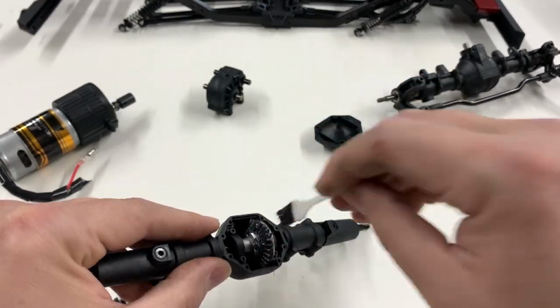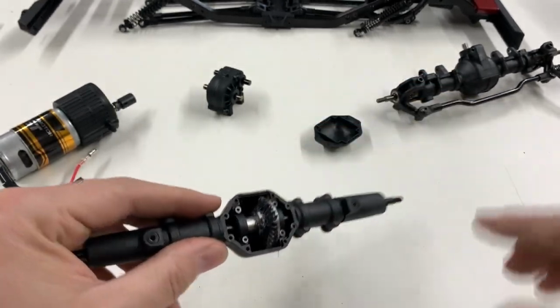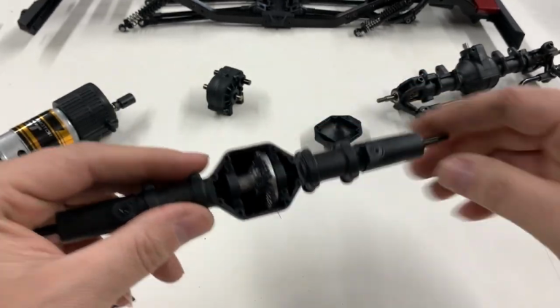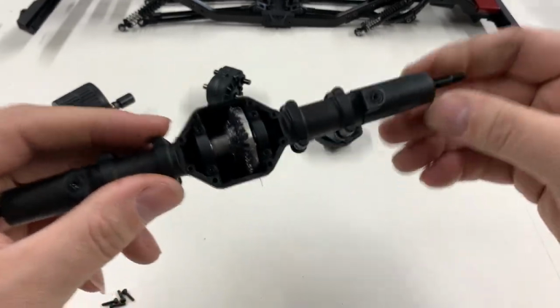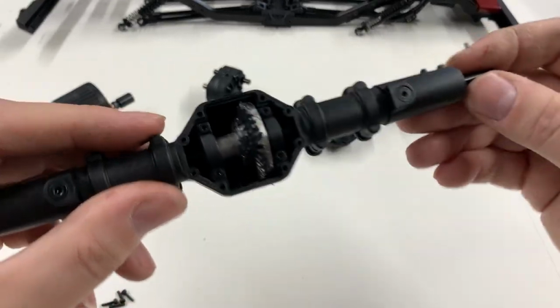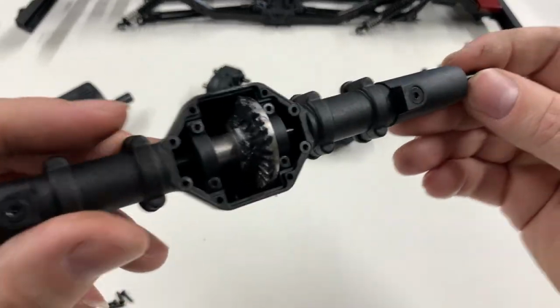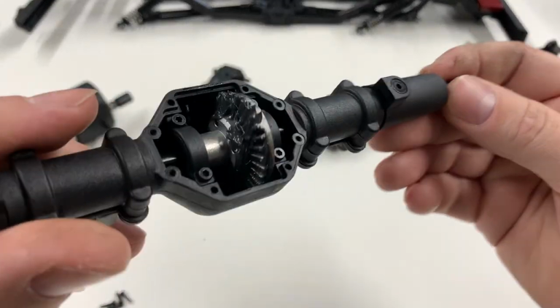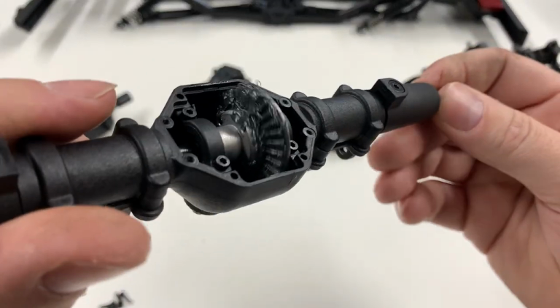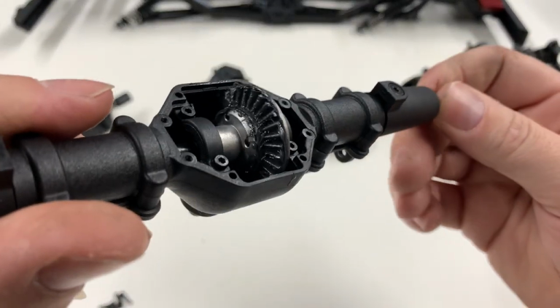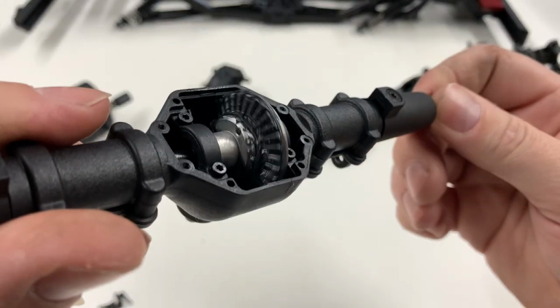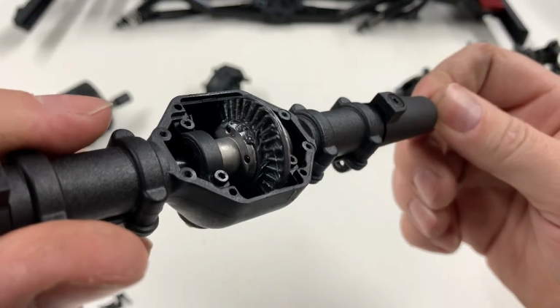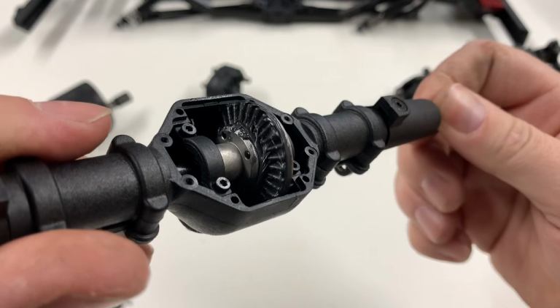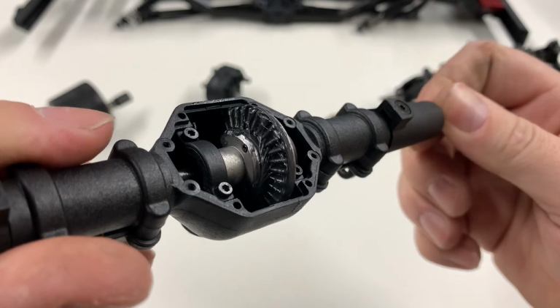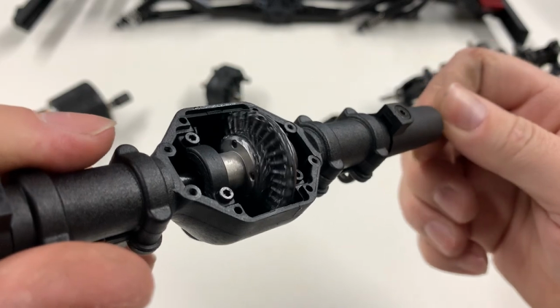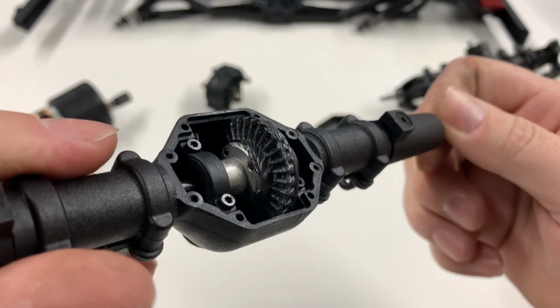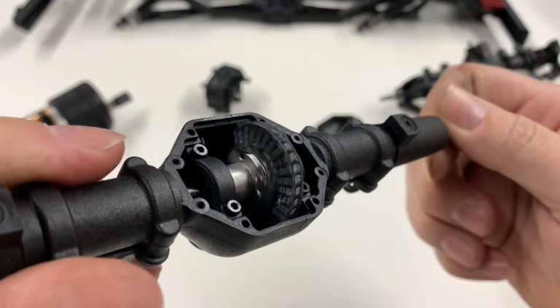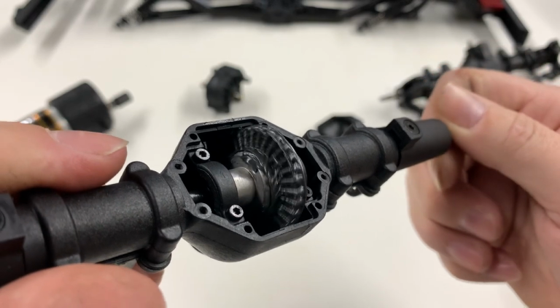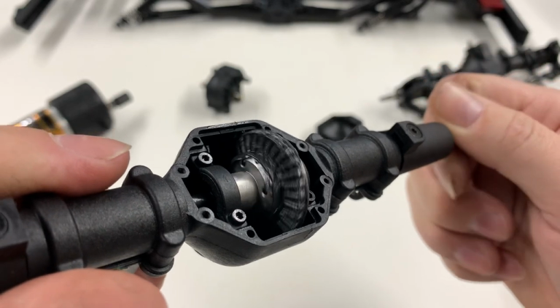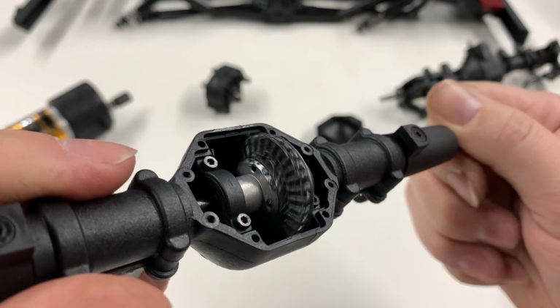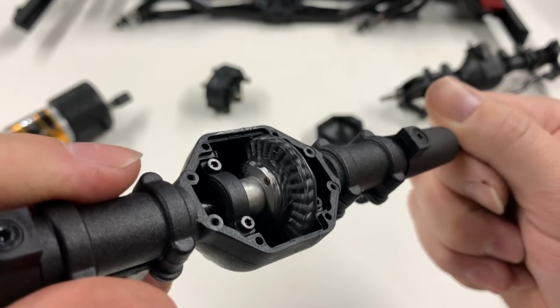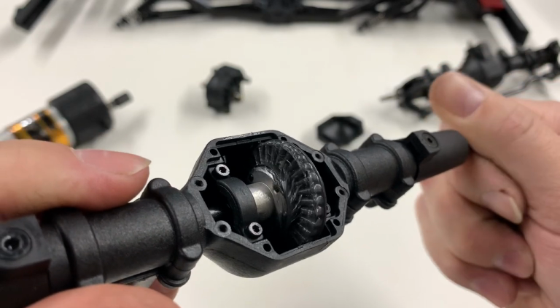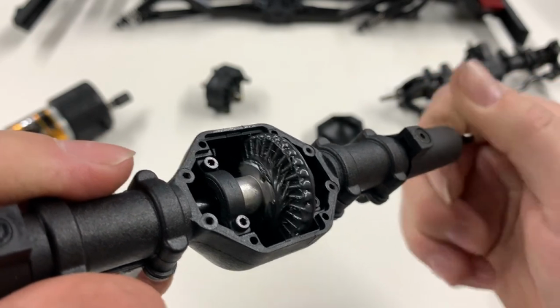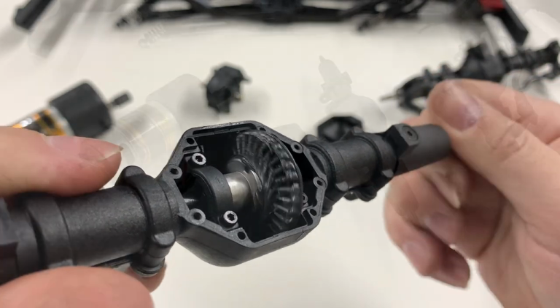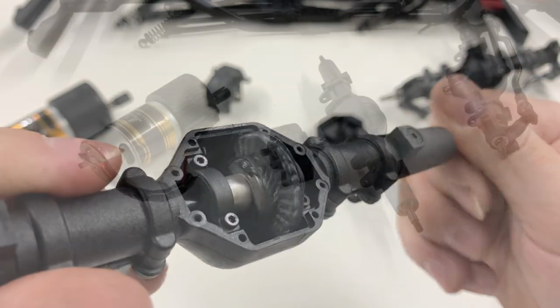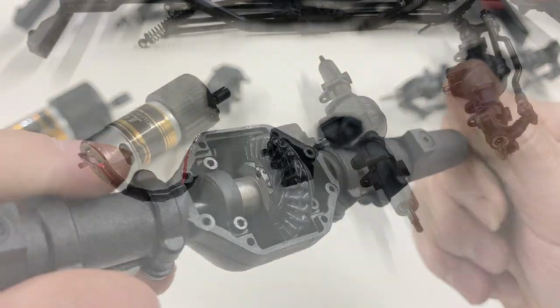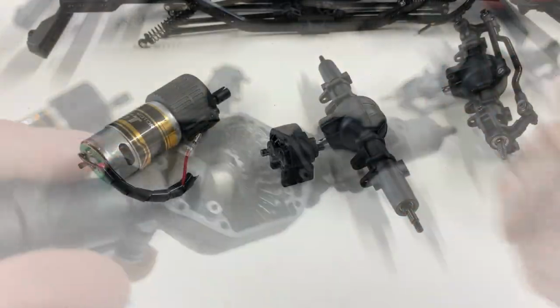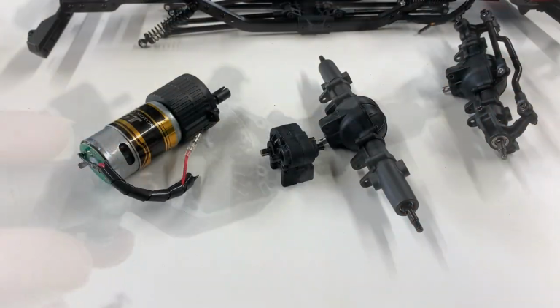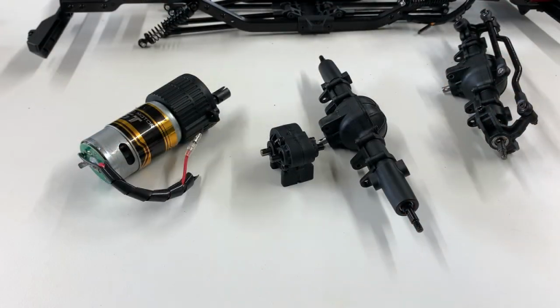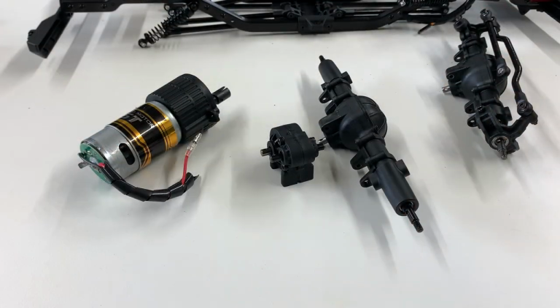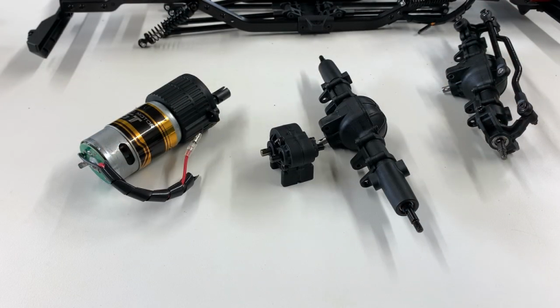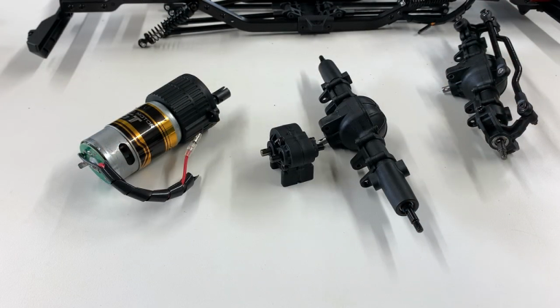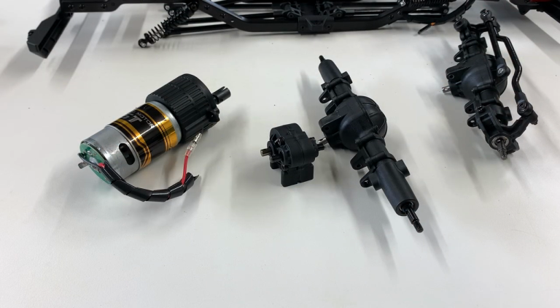And that's it — grease in the rear axle, make sure it's coated all the way around. Rear axle done.